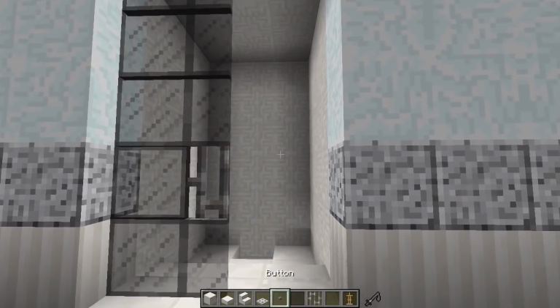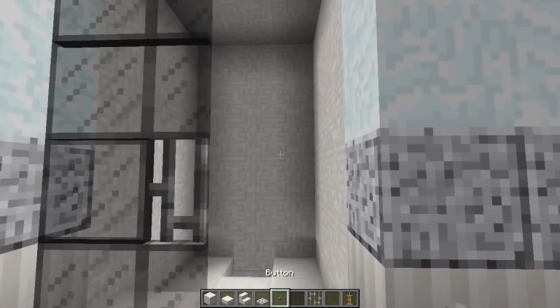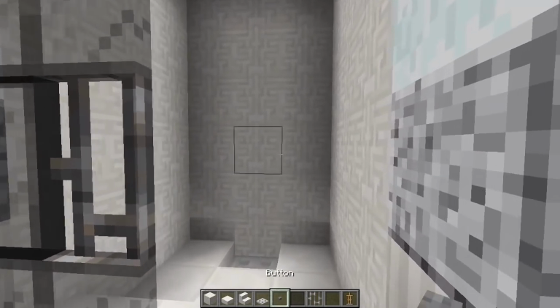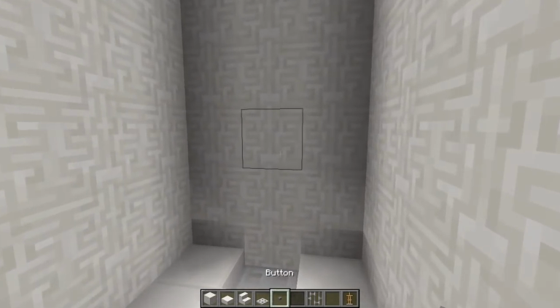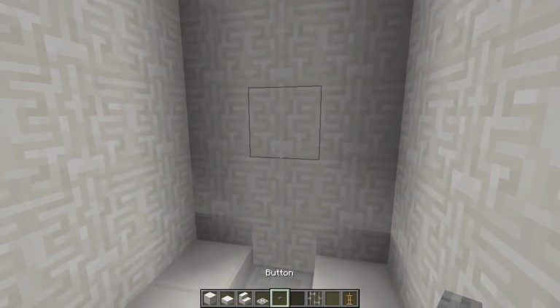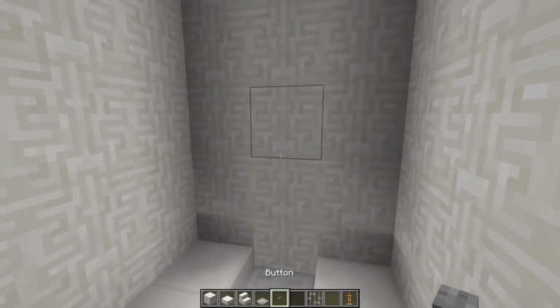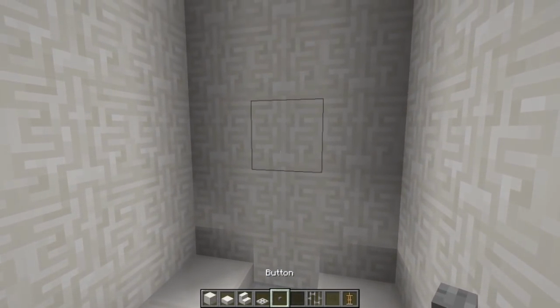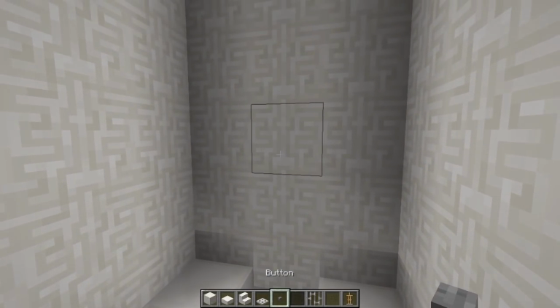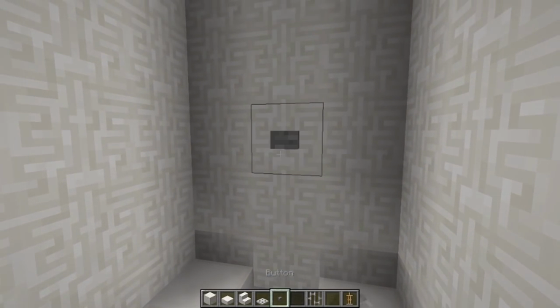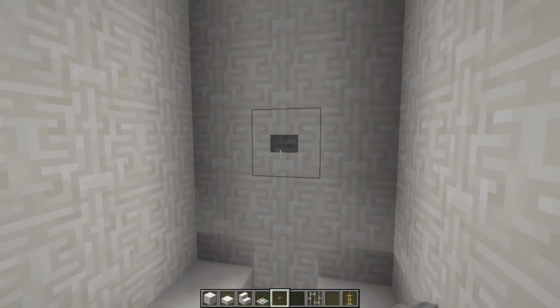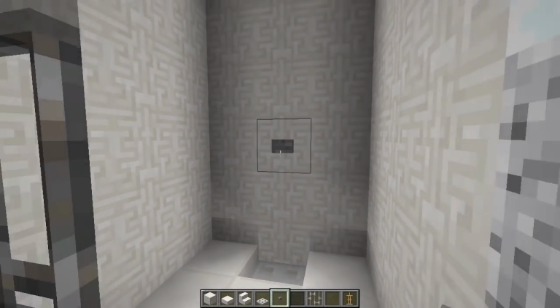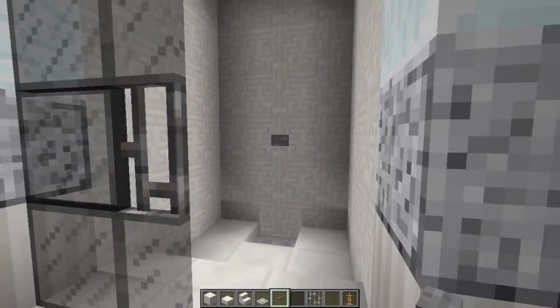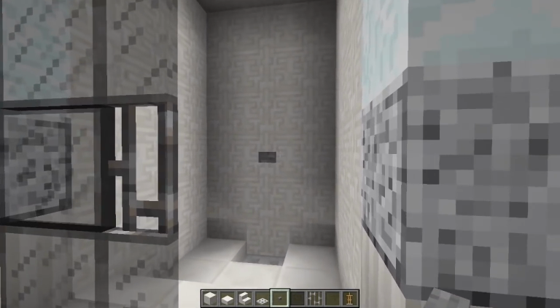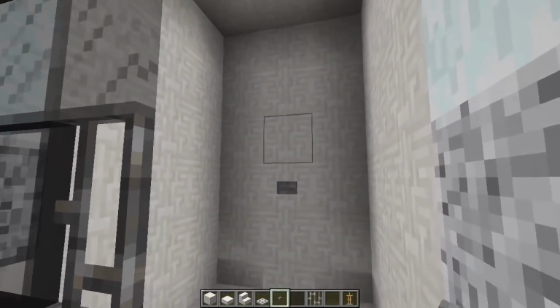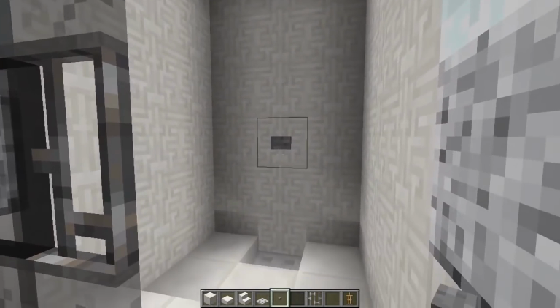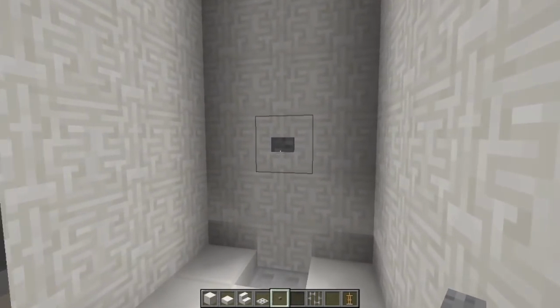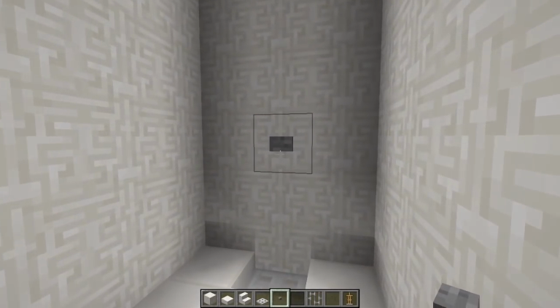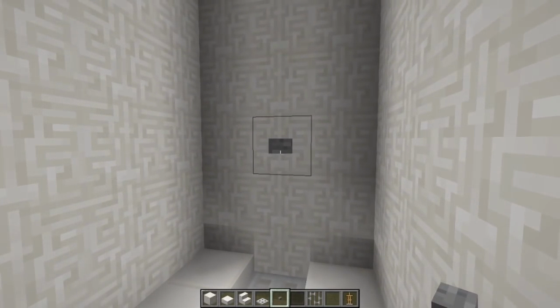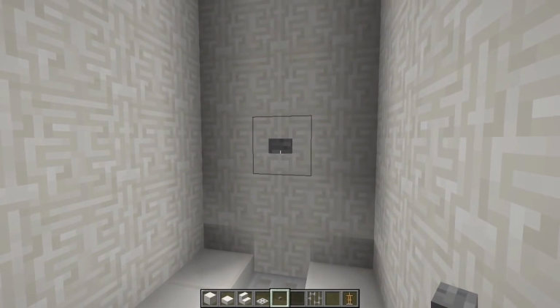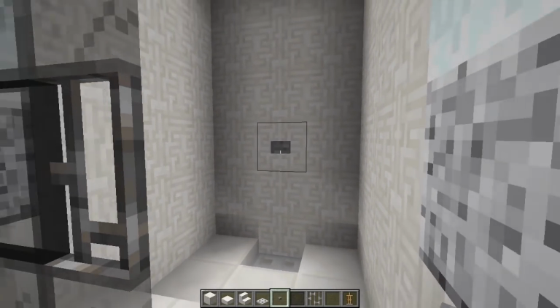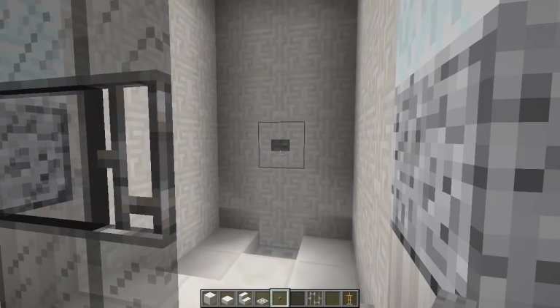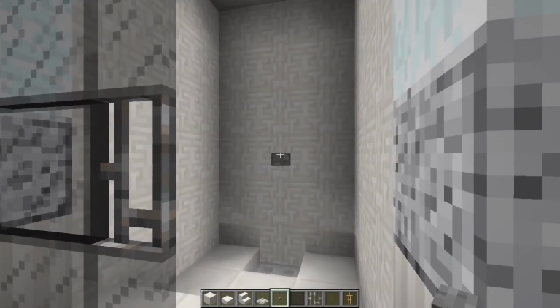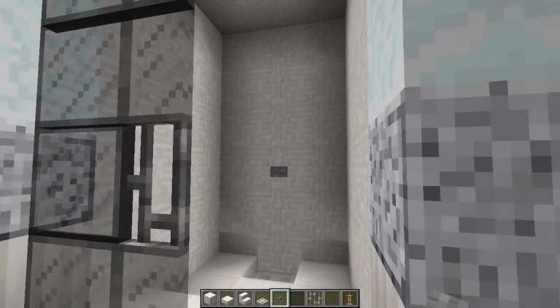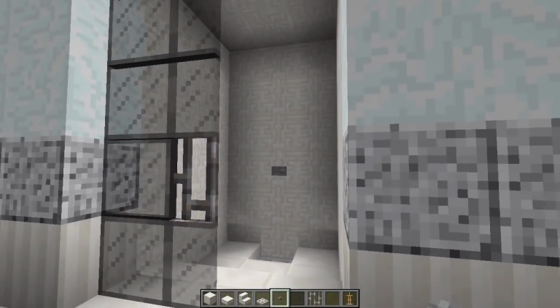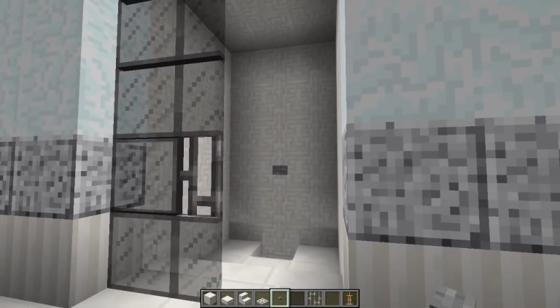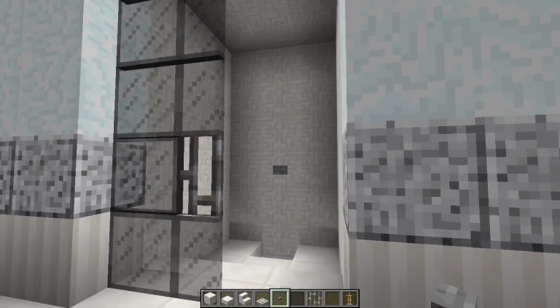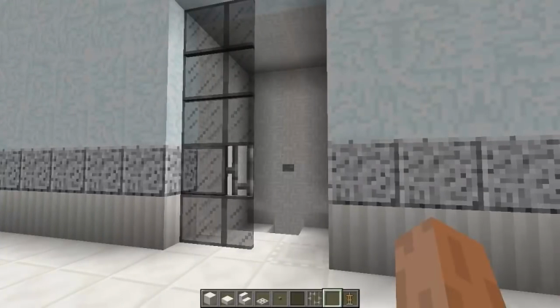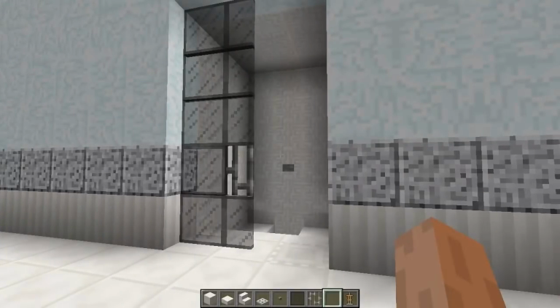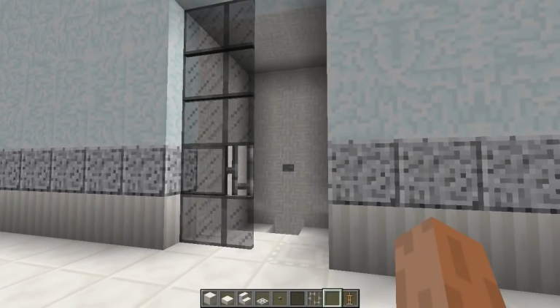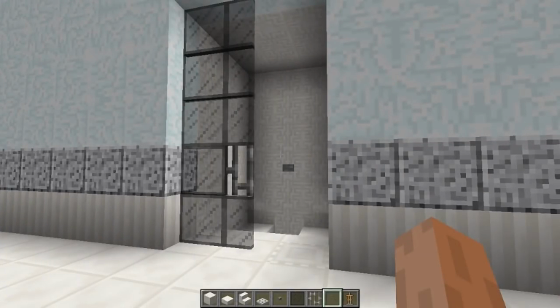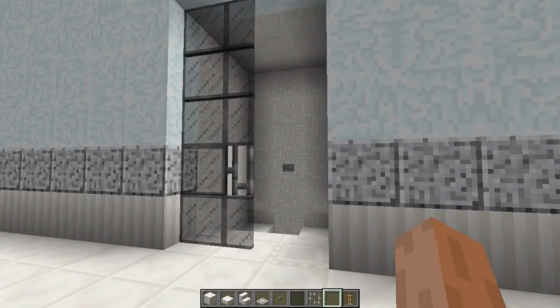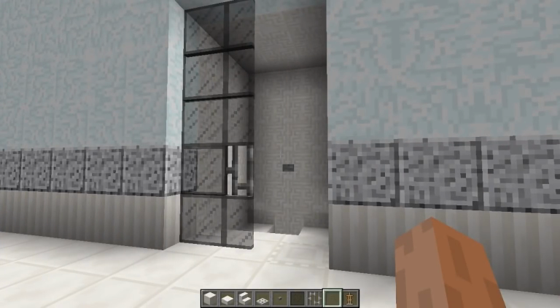Grab your button and place it there — this is going to be the button to turn the shower on and off.